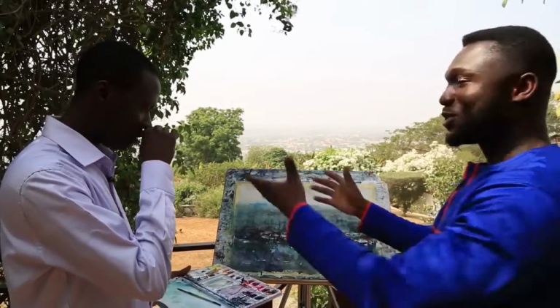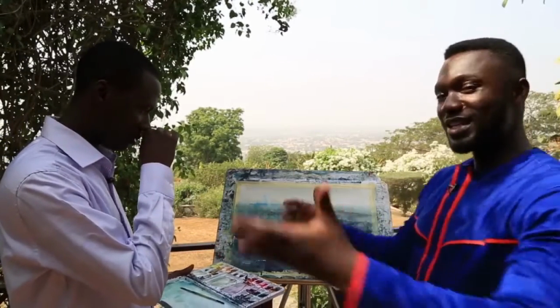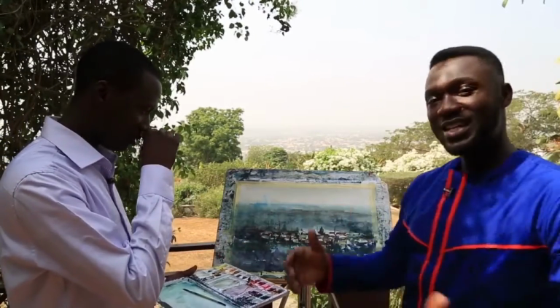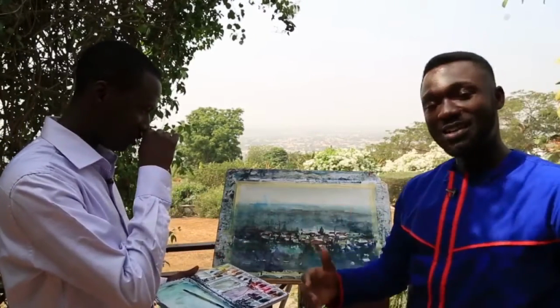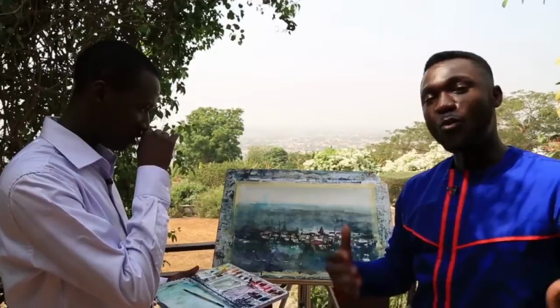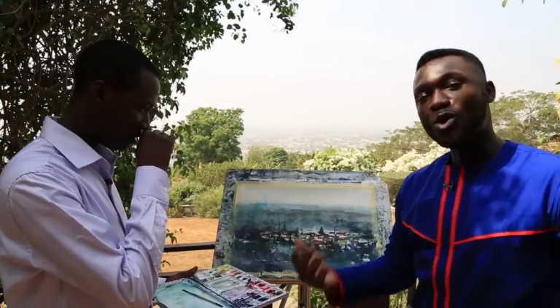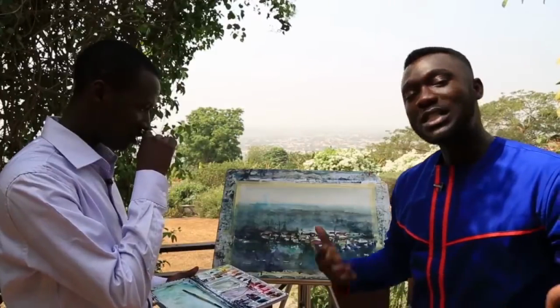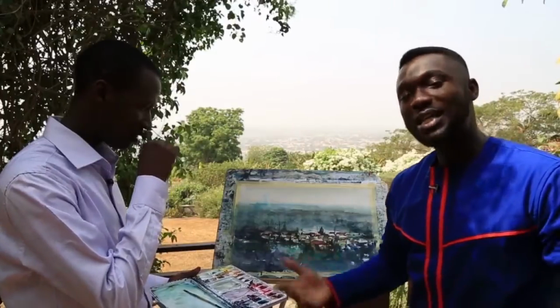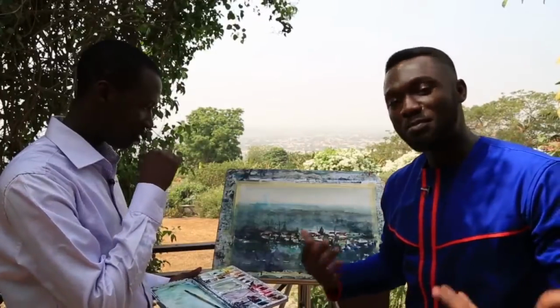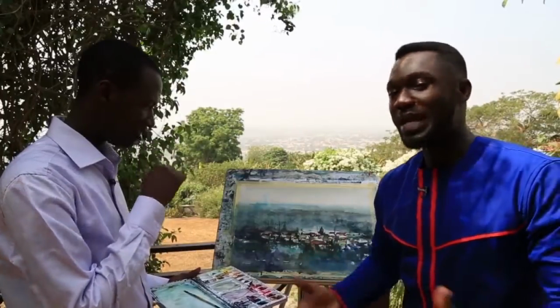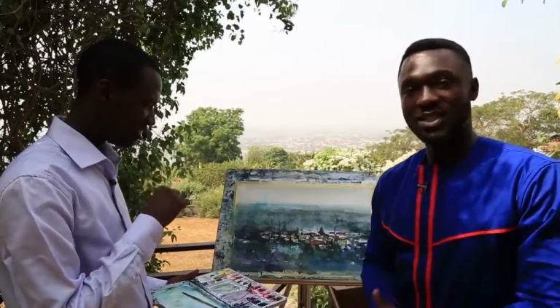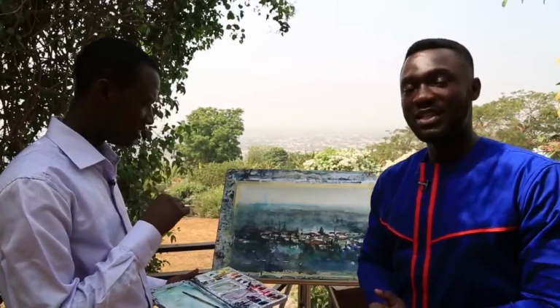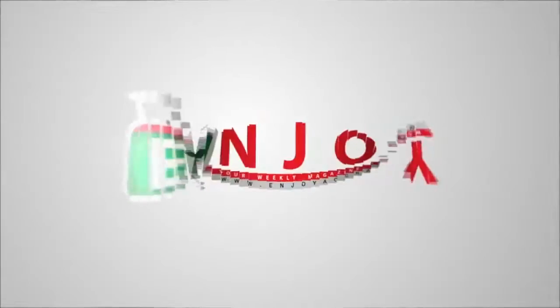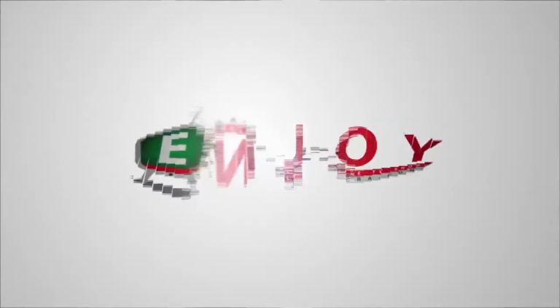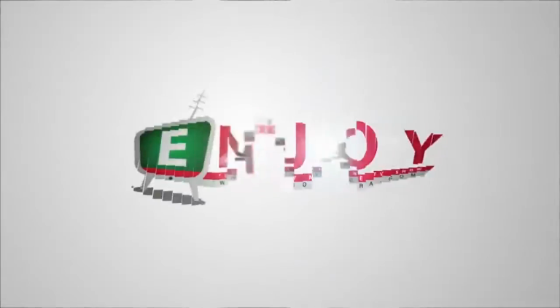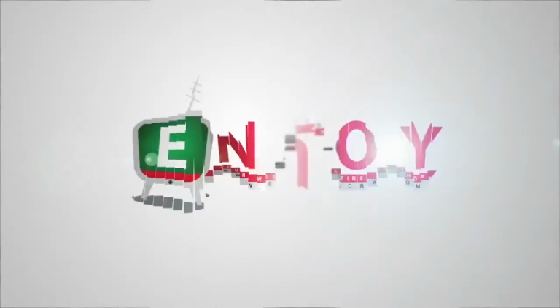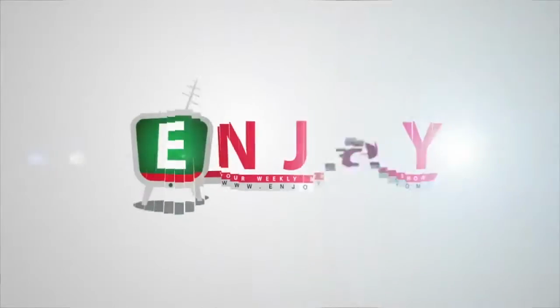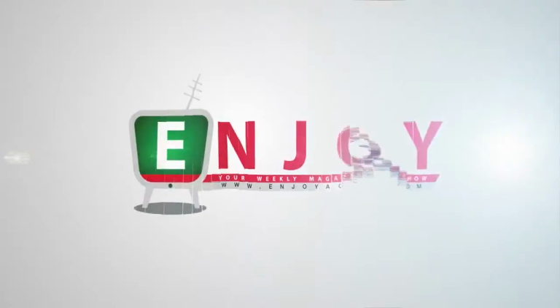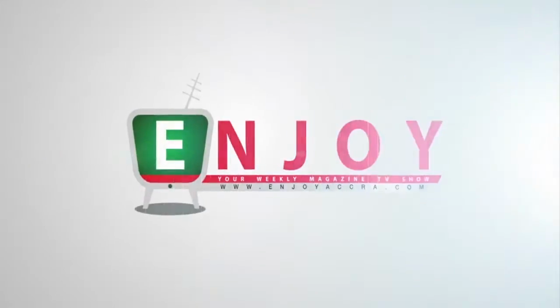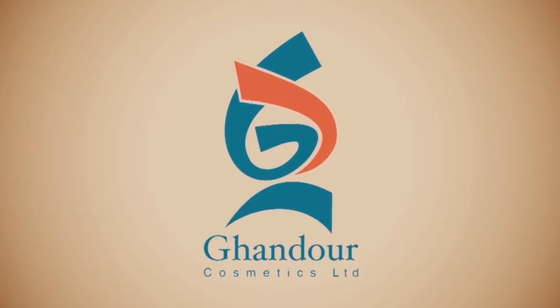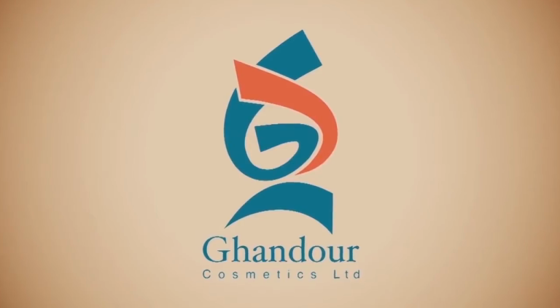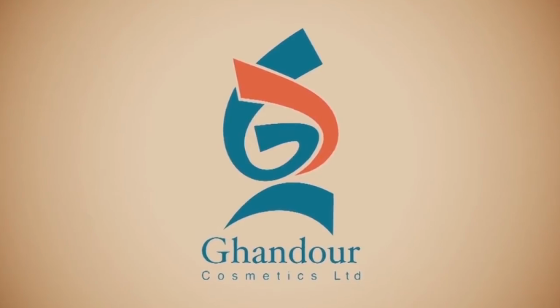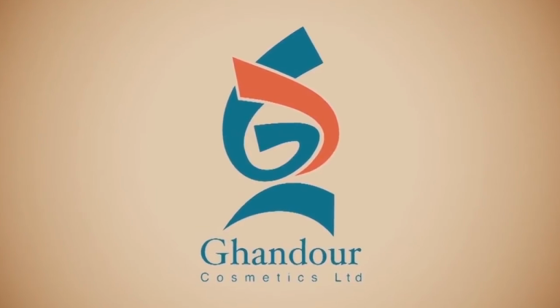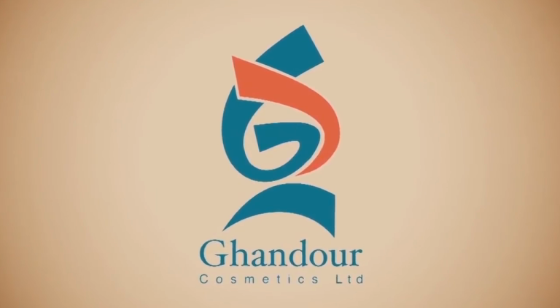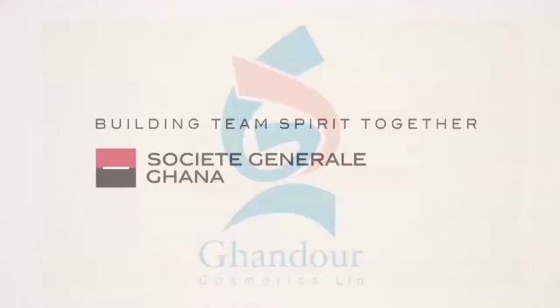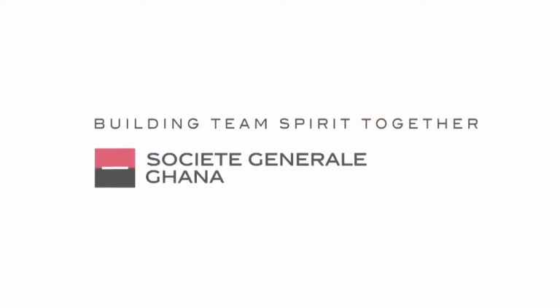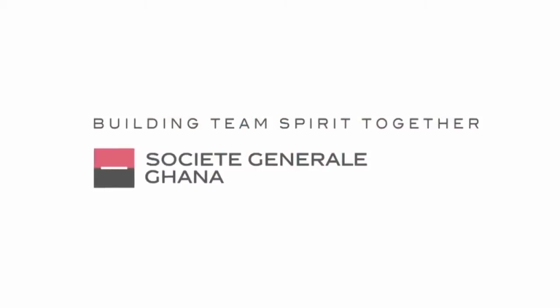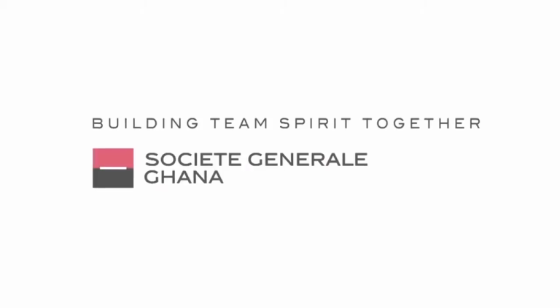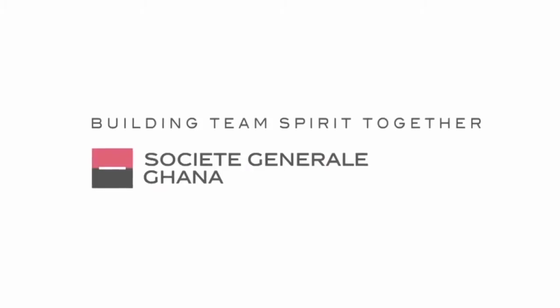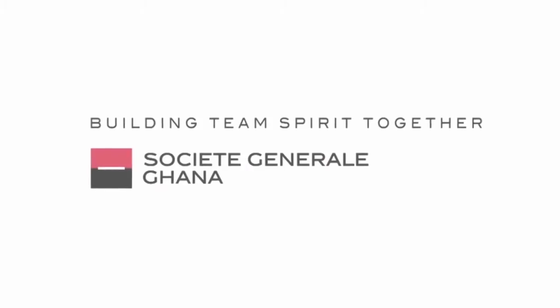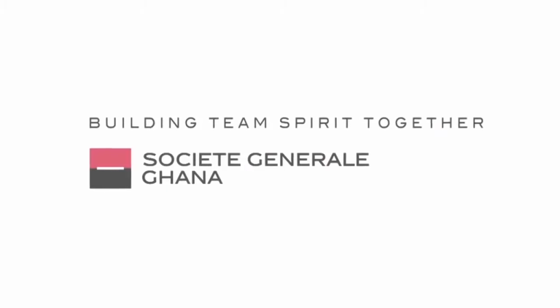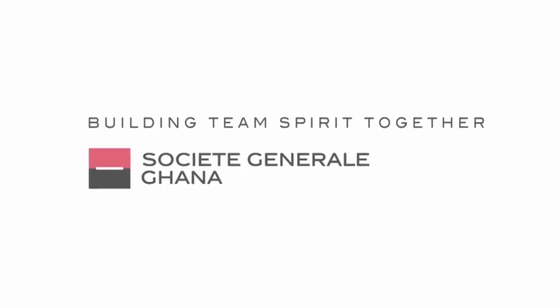This program has been sponsored by Gando Cosmetics and Societe General Ghana.